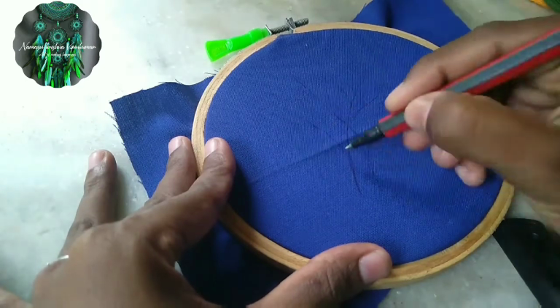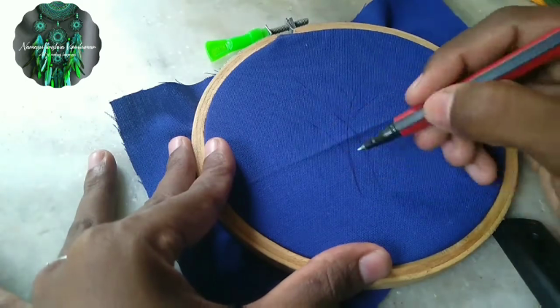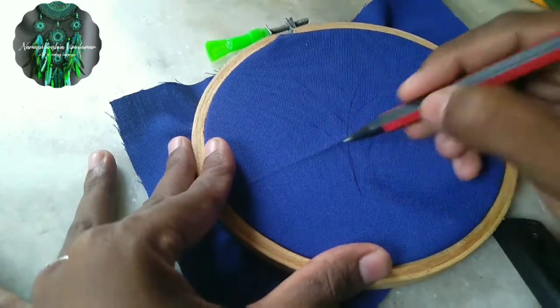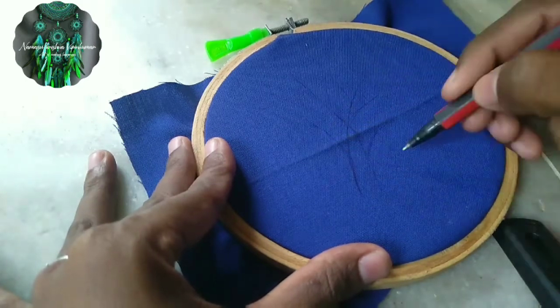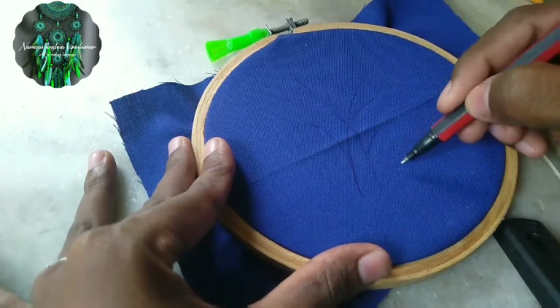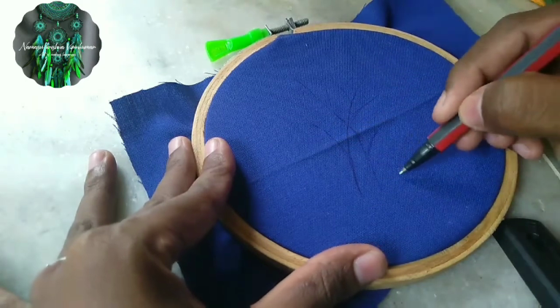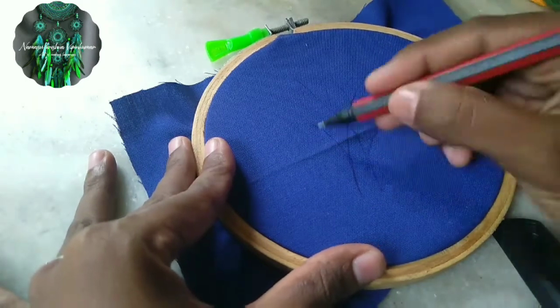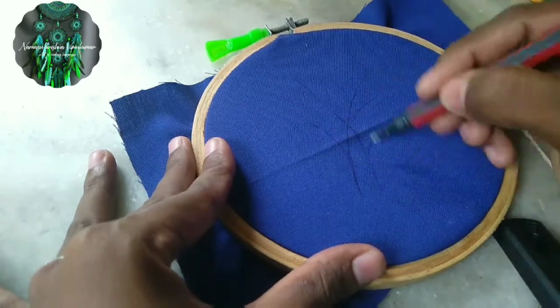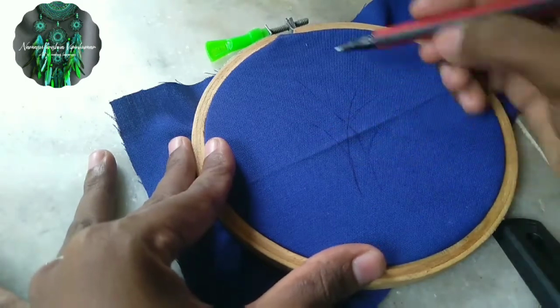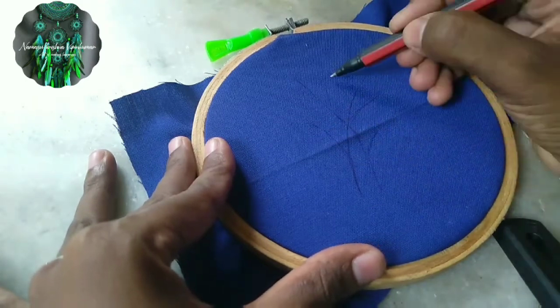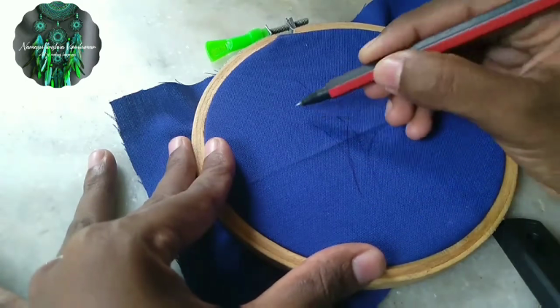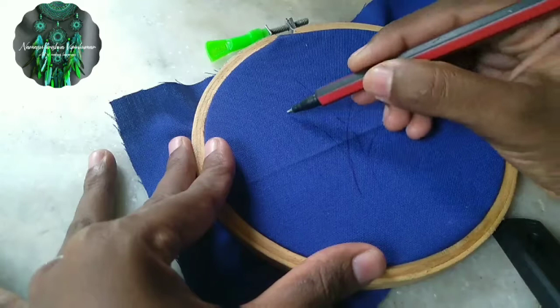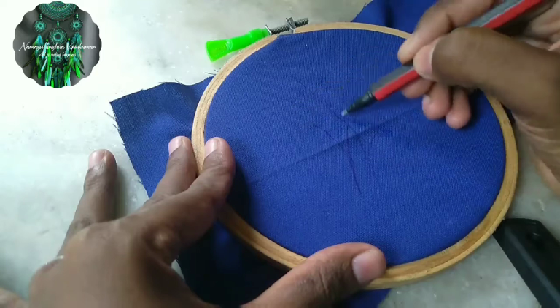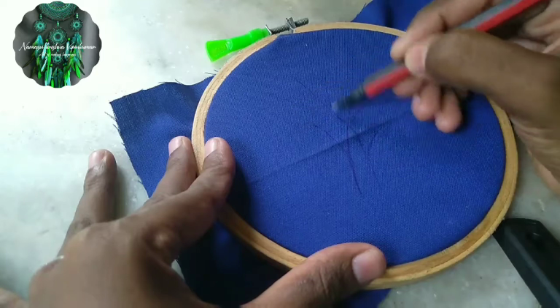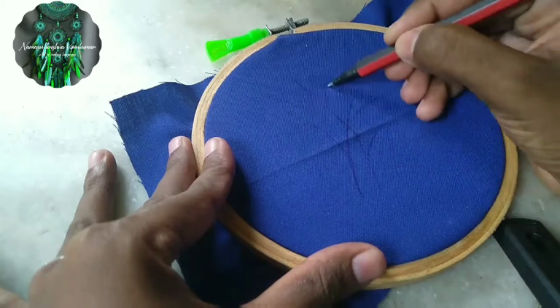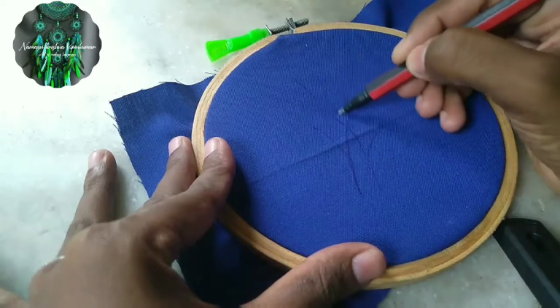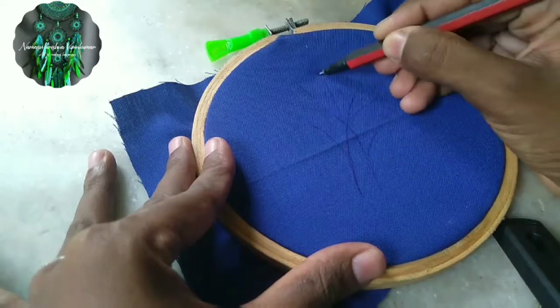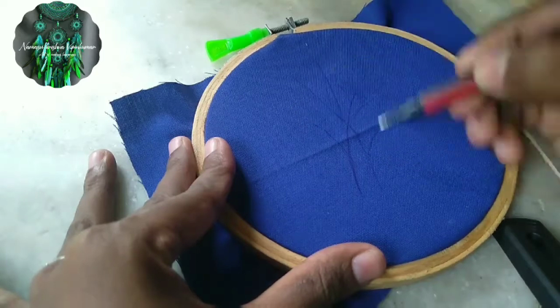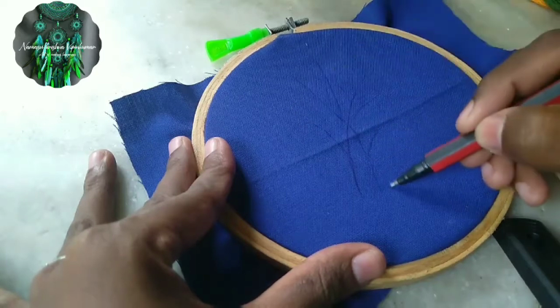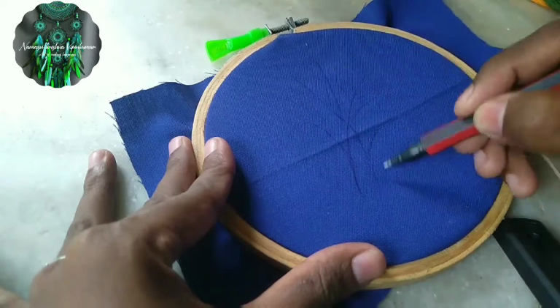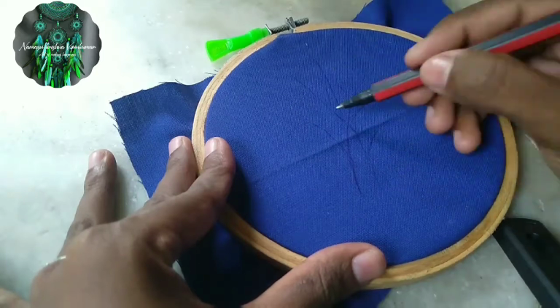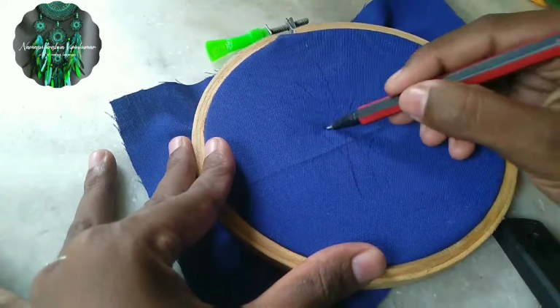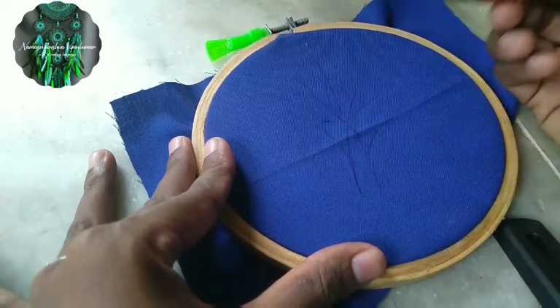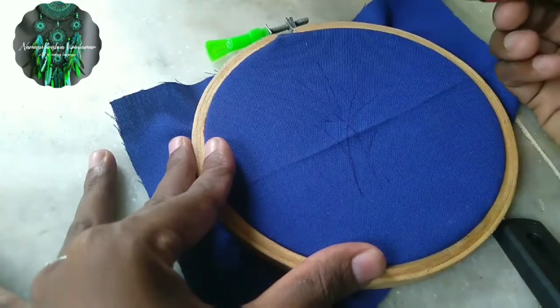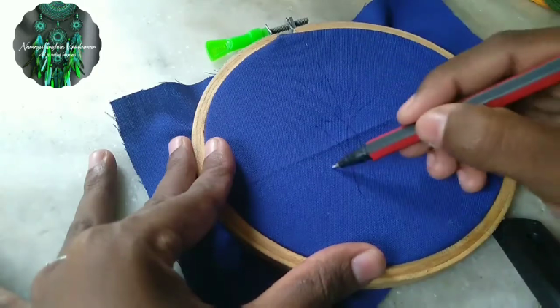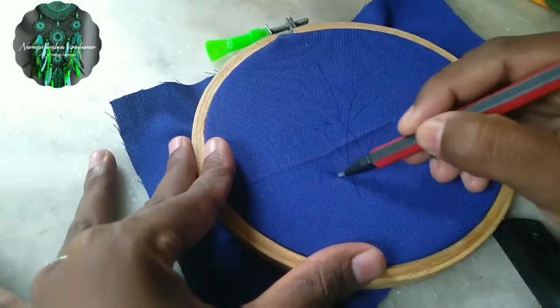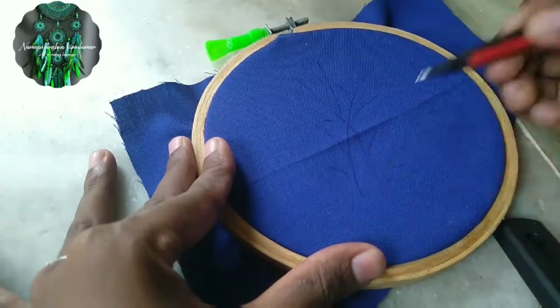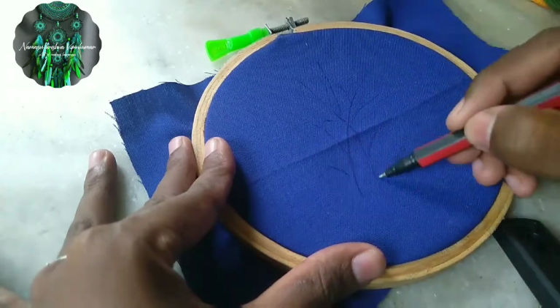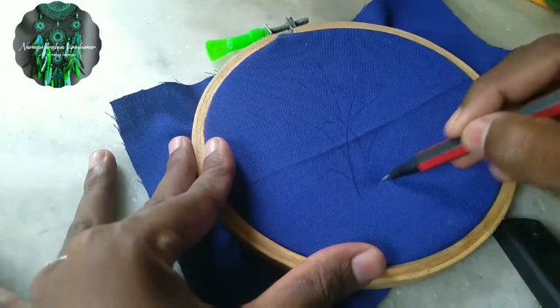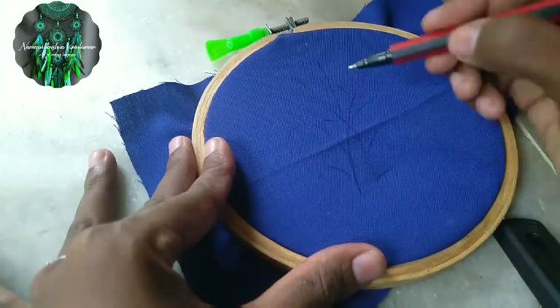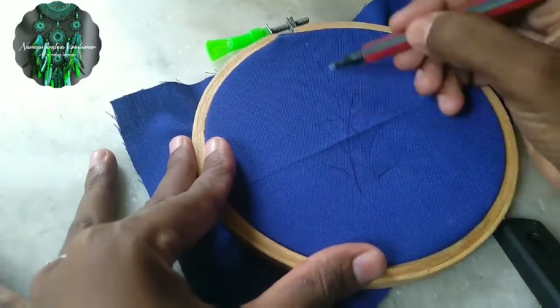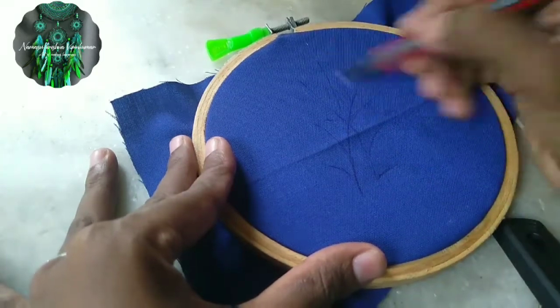Then, after that, I am using a pattern. If you are using the same requirement, it will make a knot.